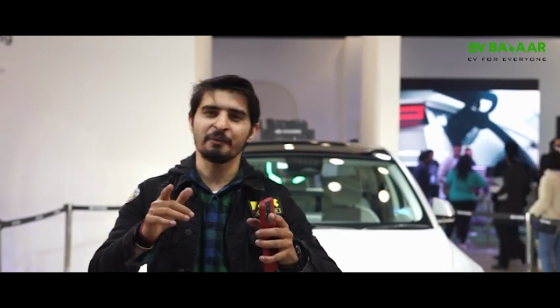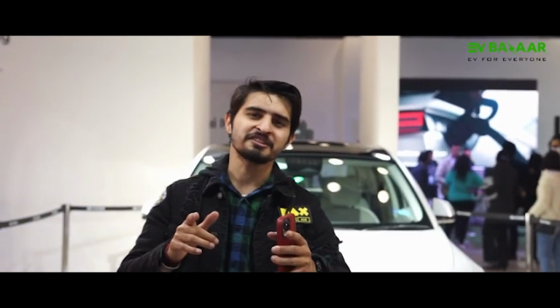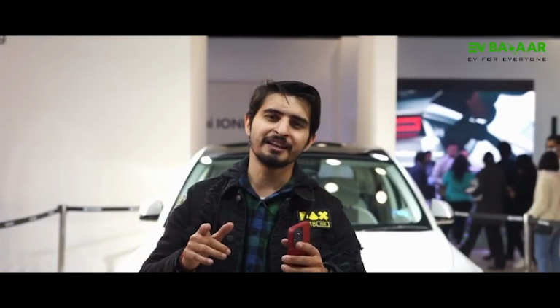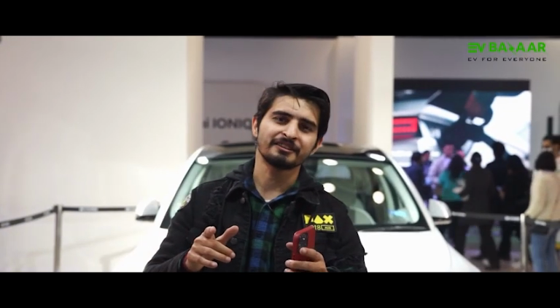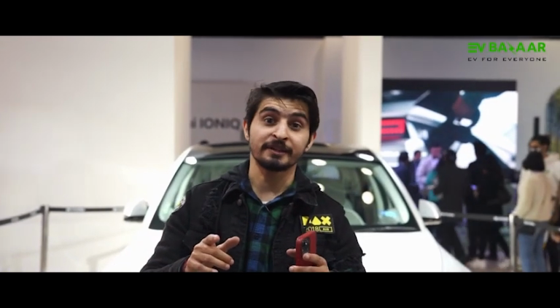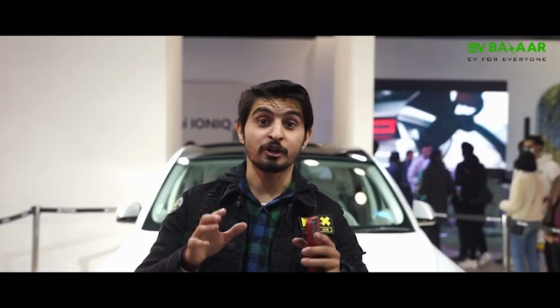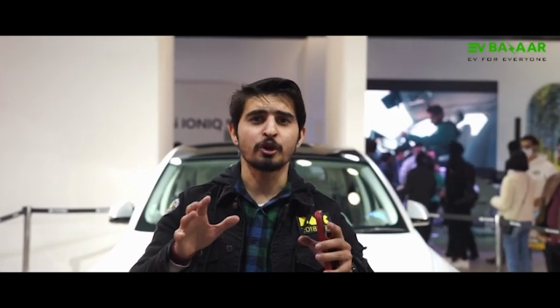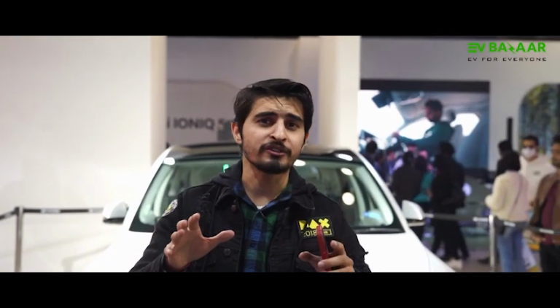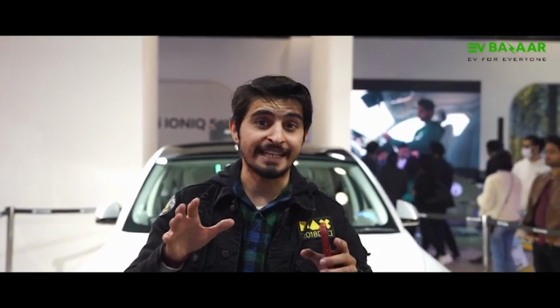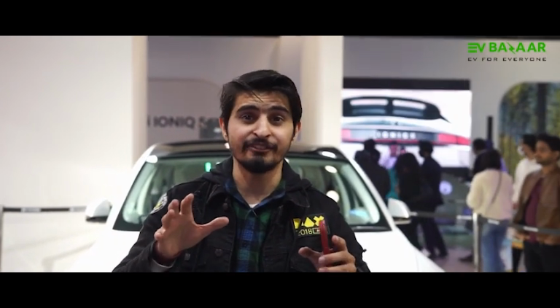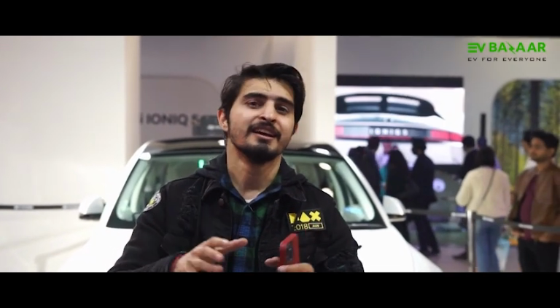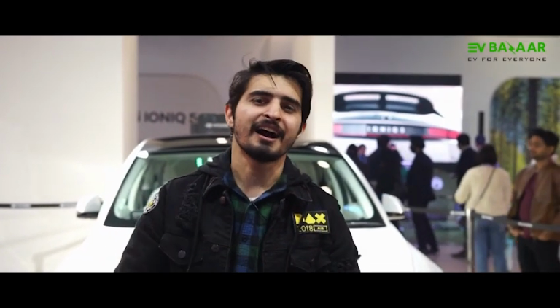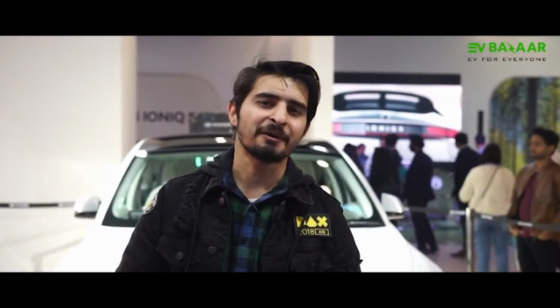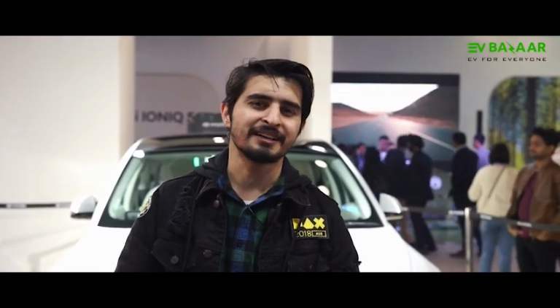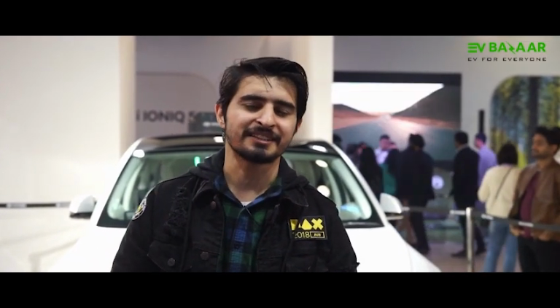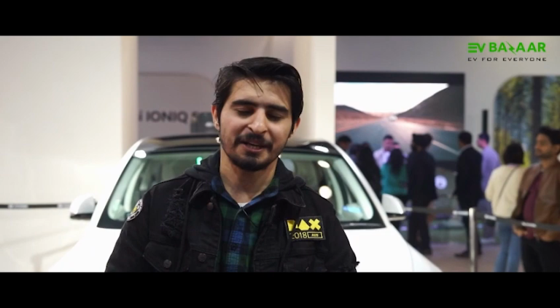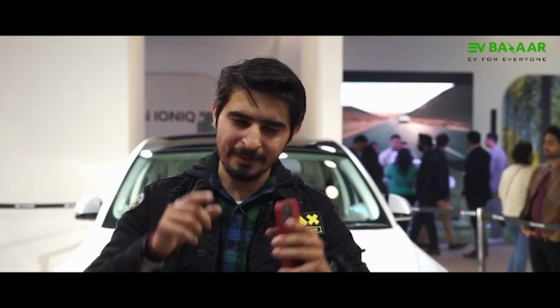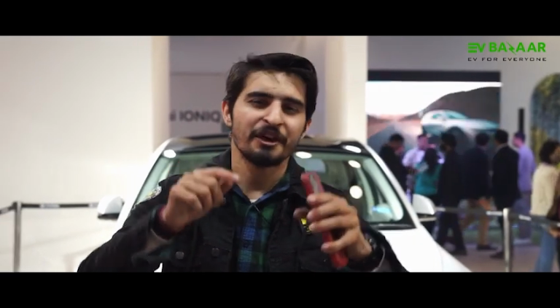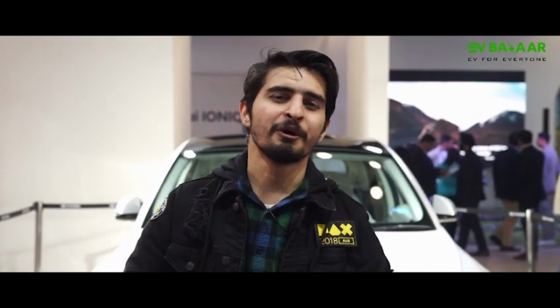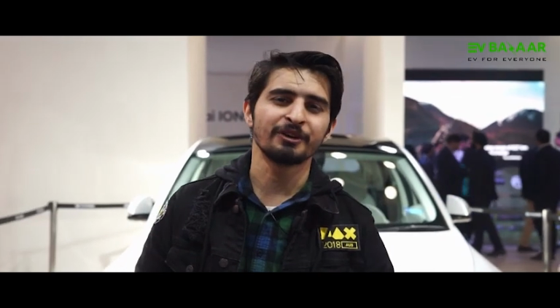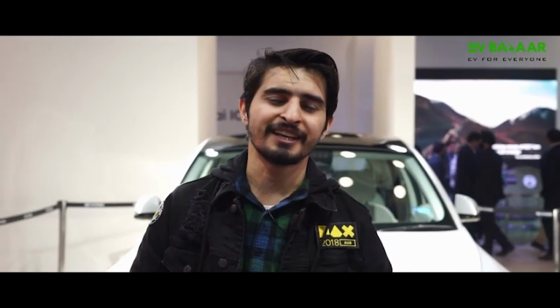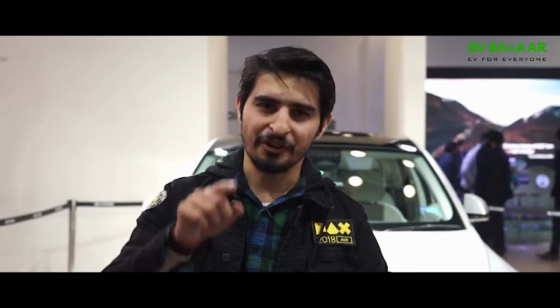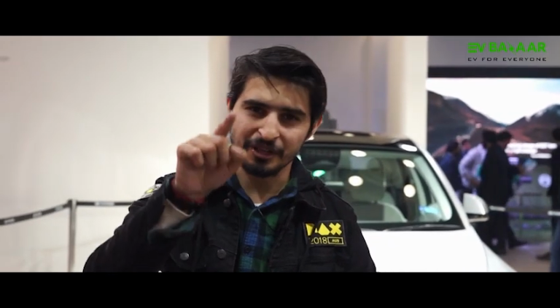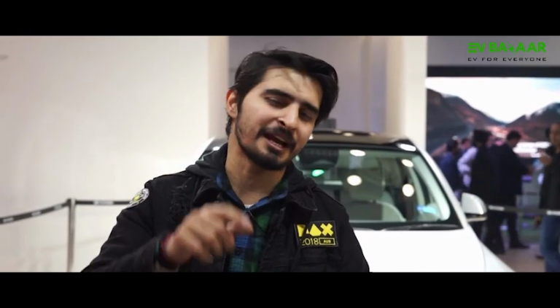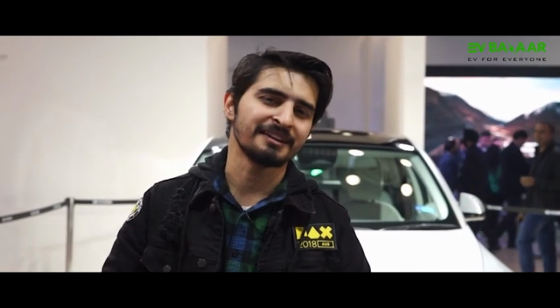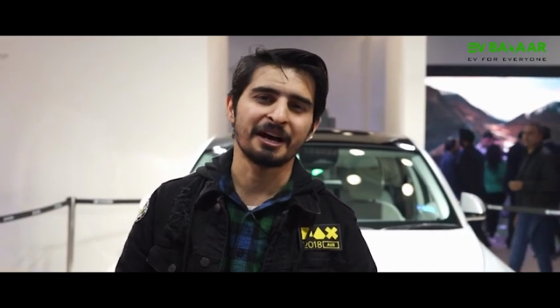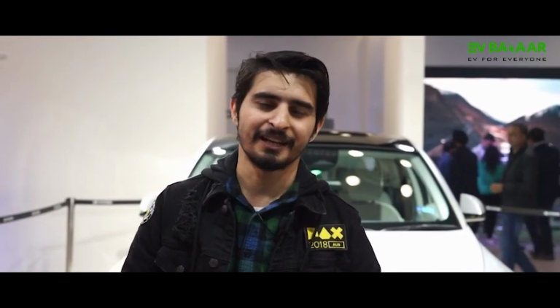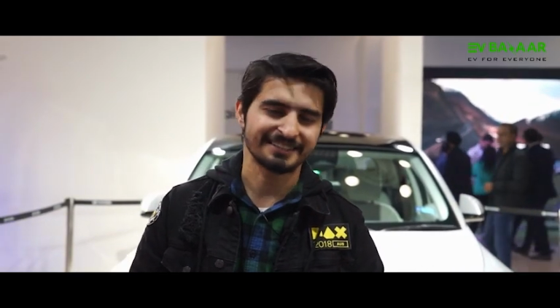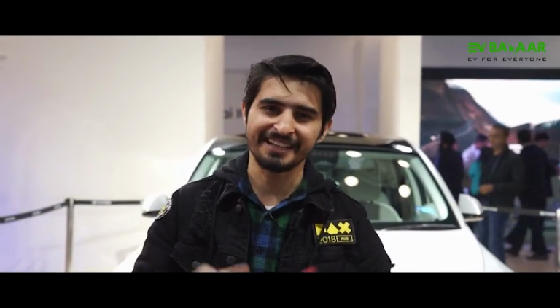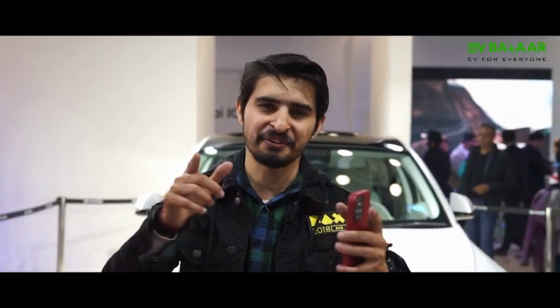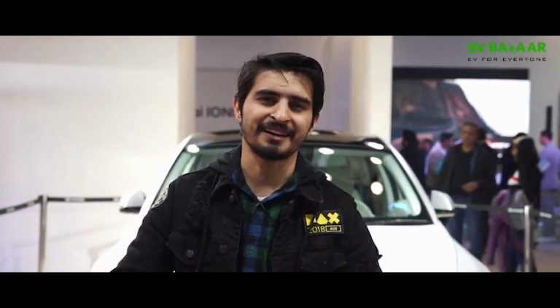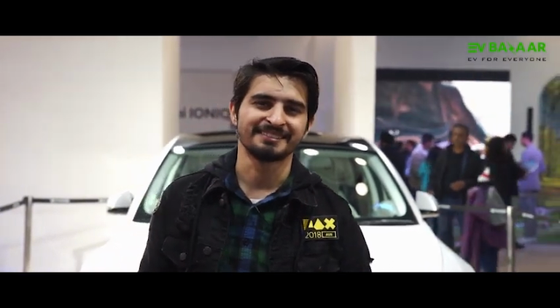How do you feel about this car? Please tell us in the comments, and write which EV car you want to see next. Don't forget to subscribe. See you on EV Bazaar.